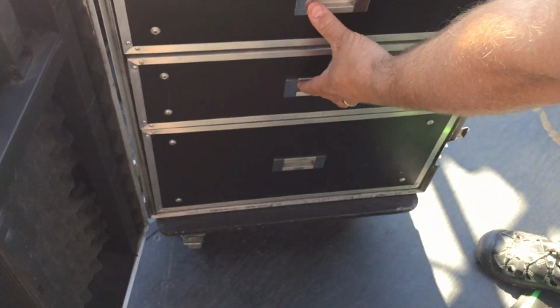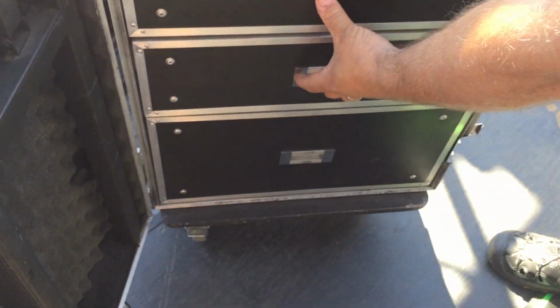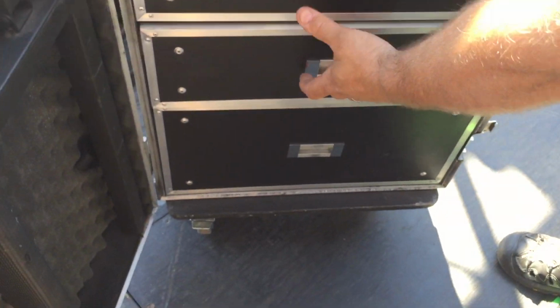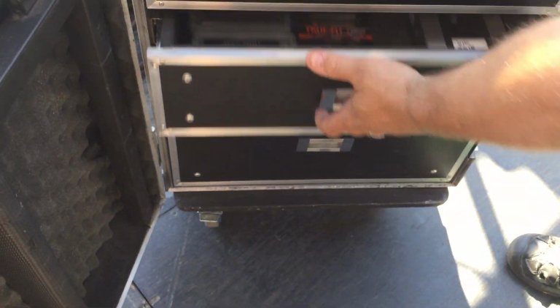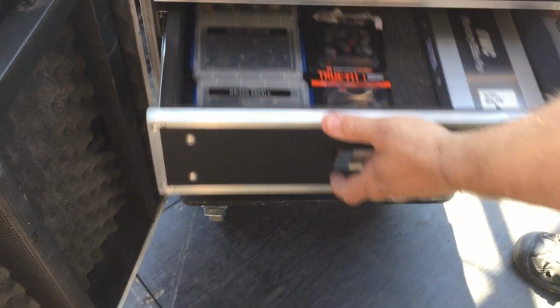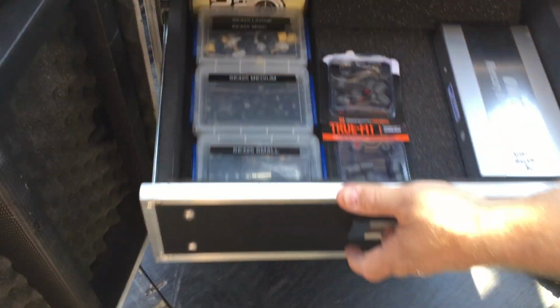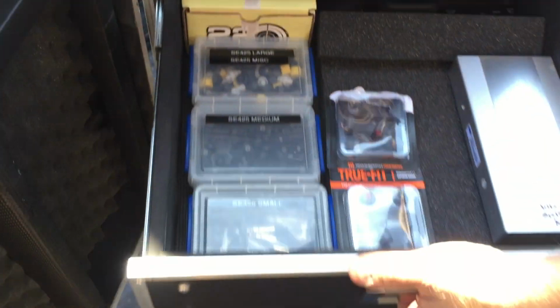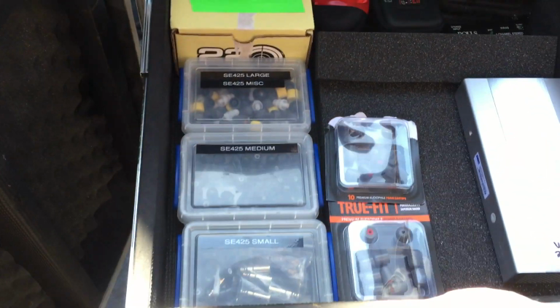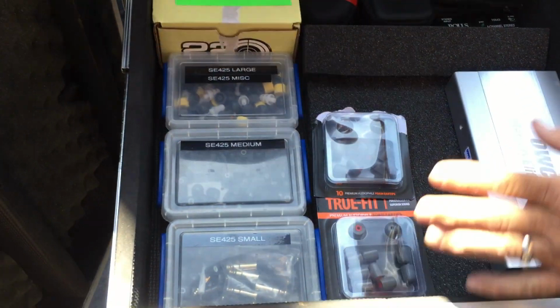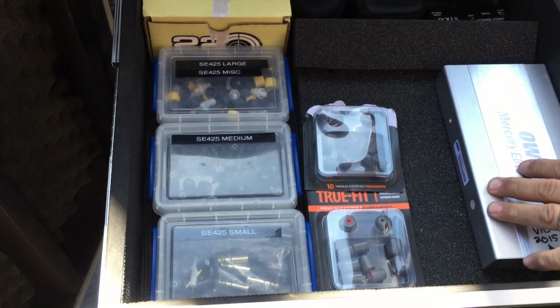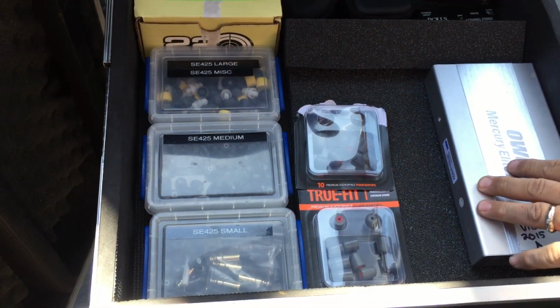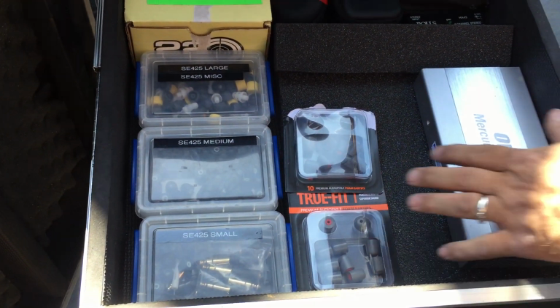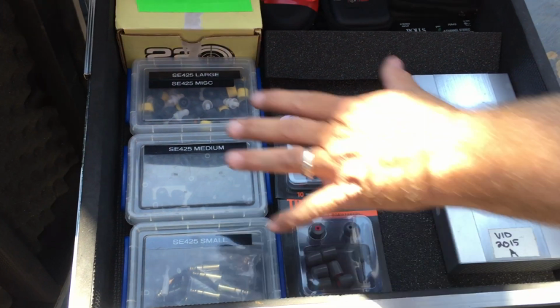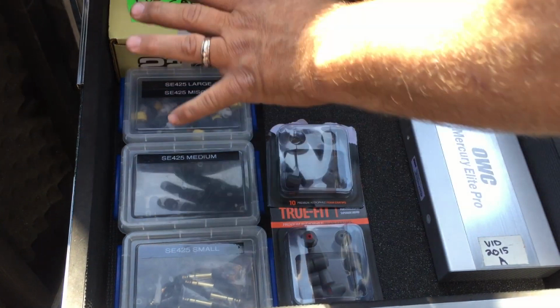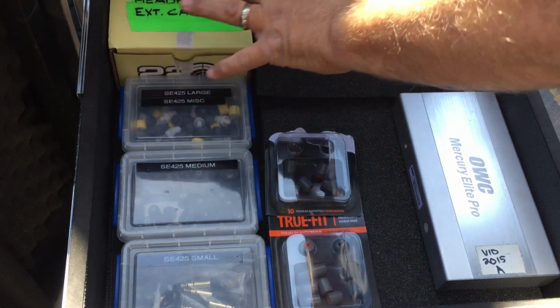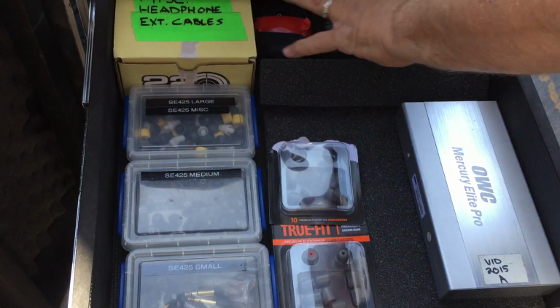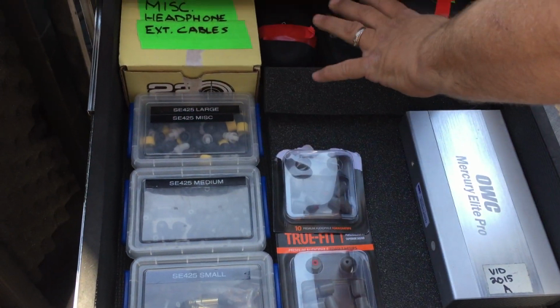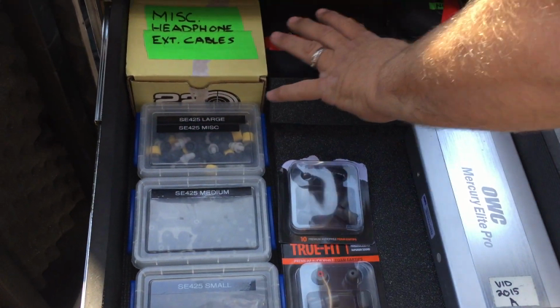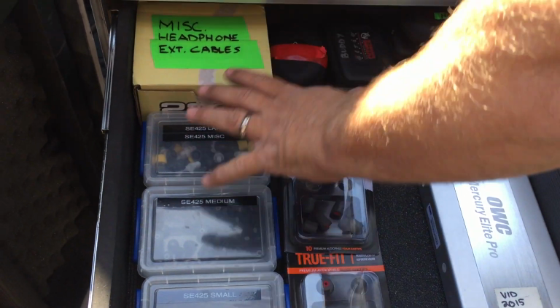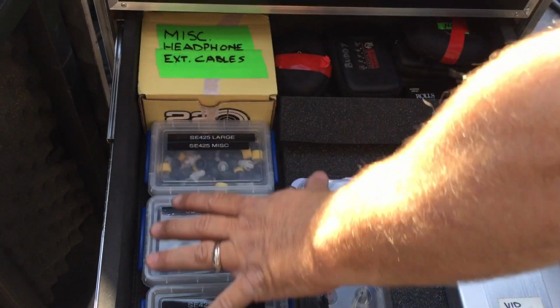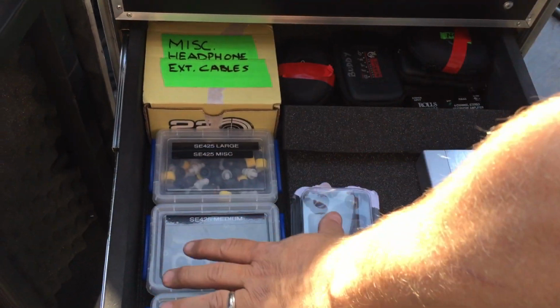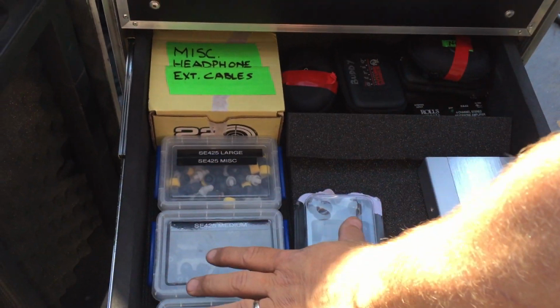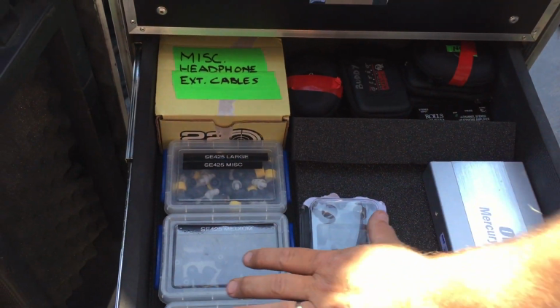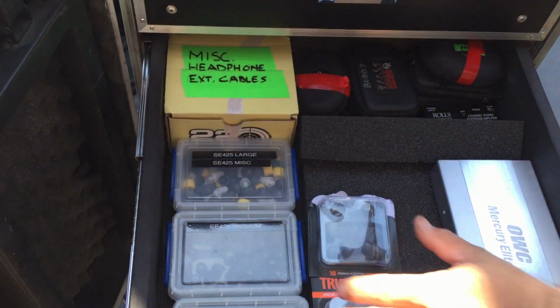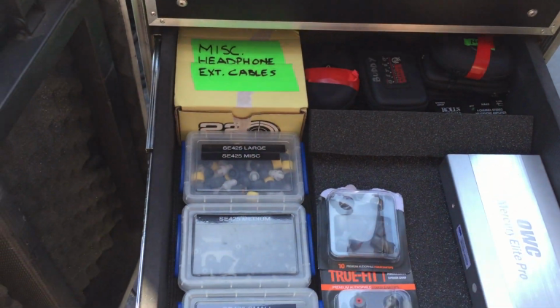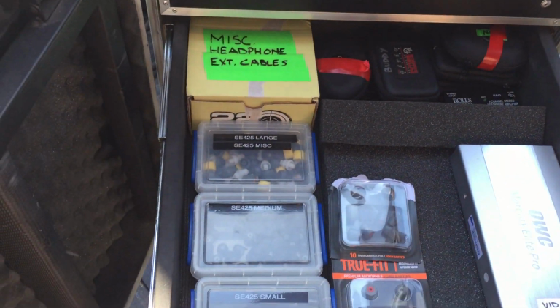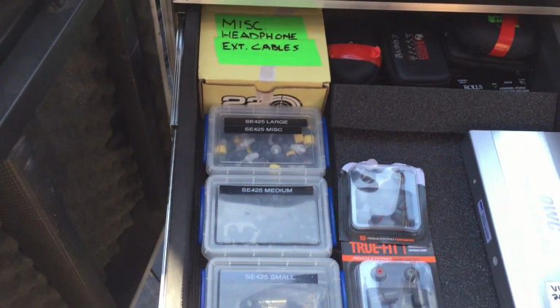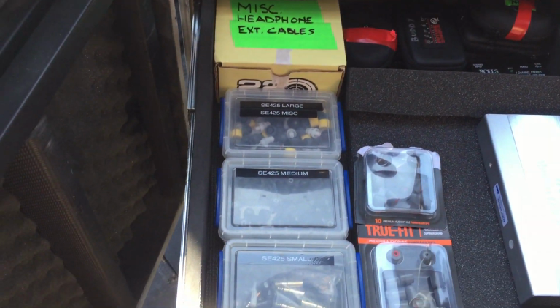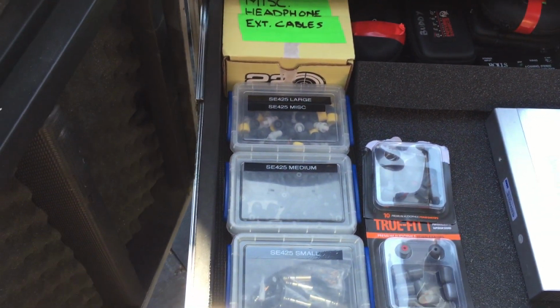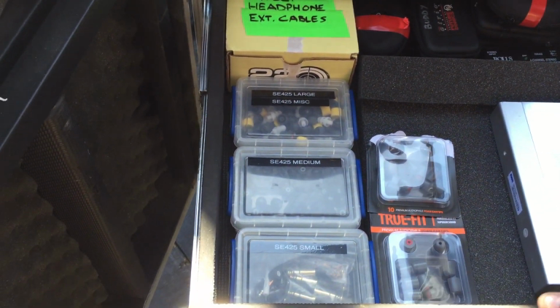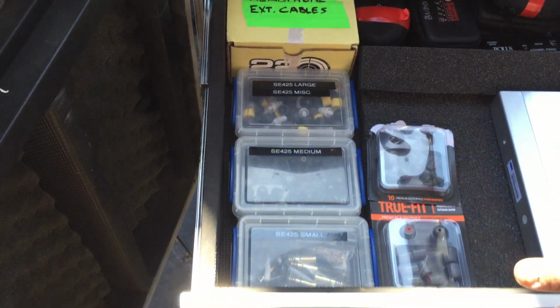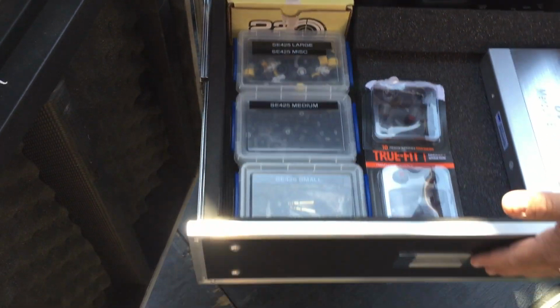Drawer three: hard drives, and all pieces and extra pieces for my in-ears.